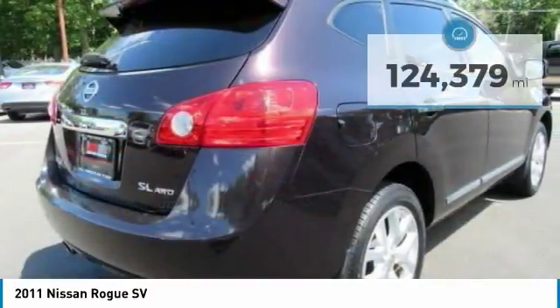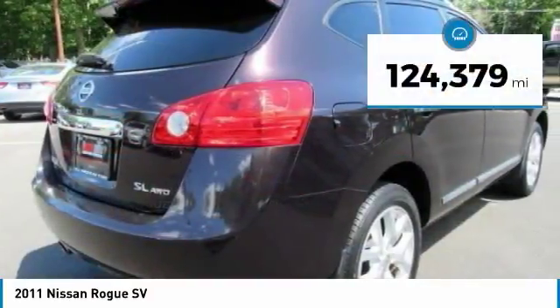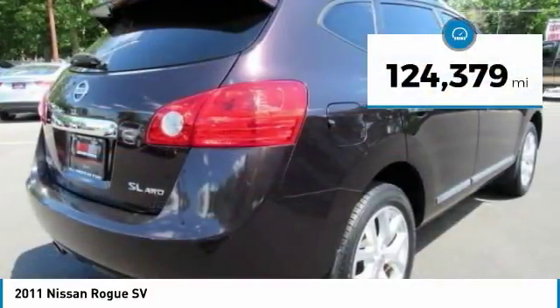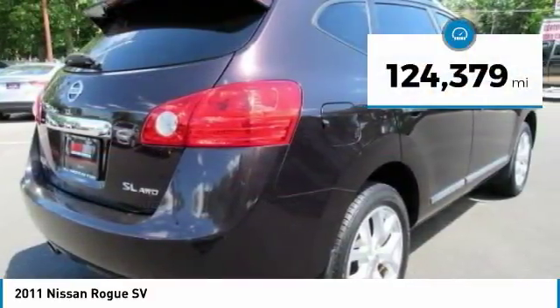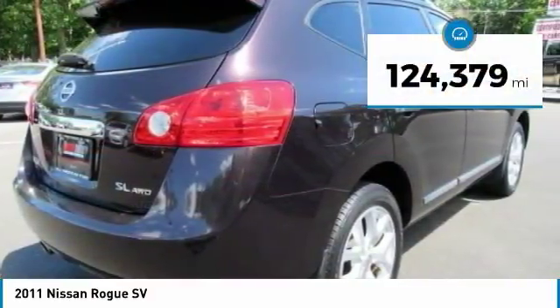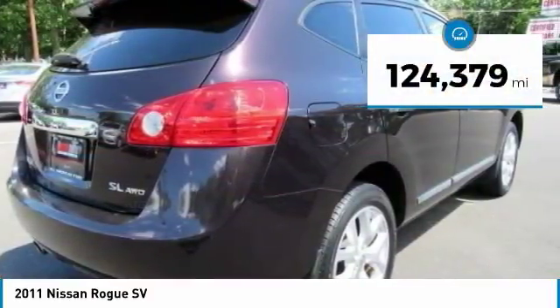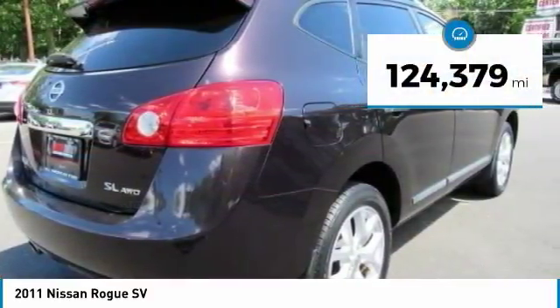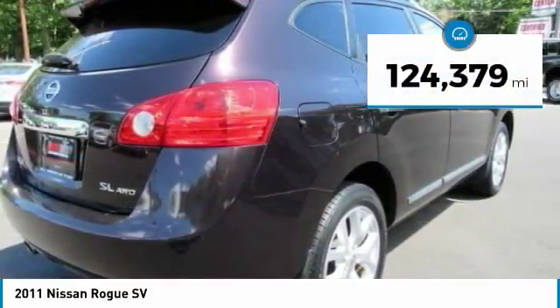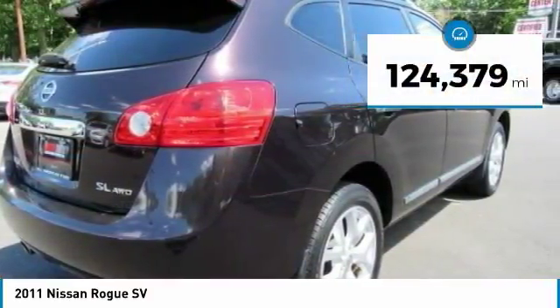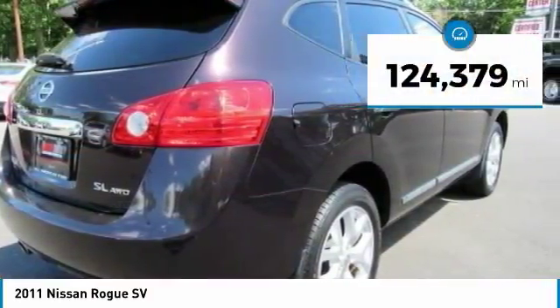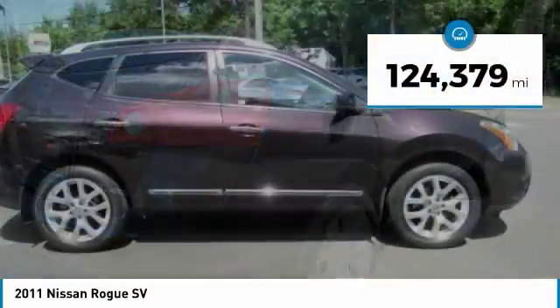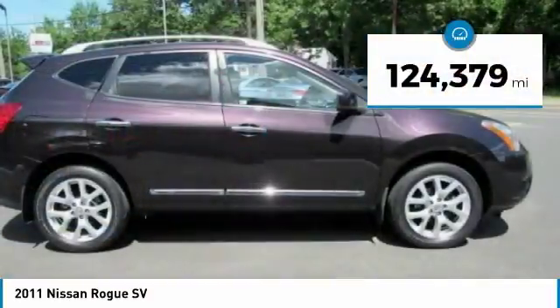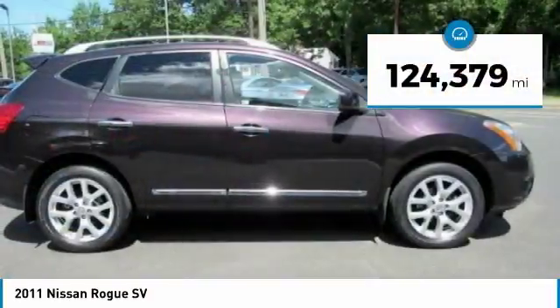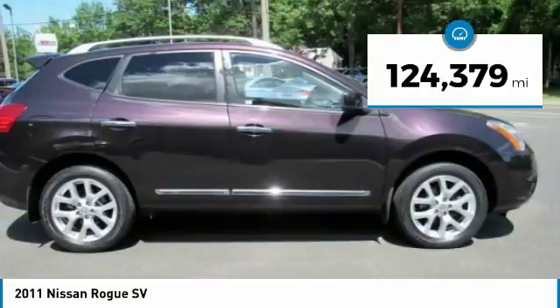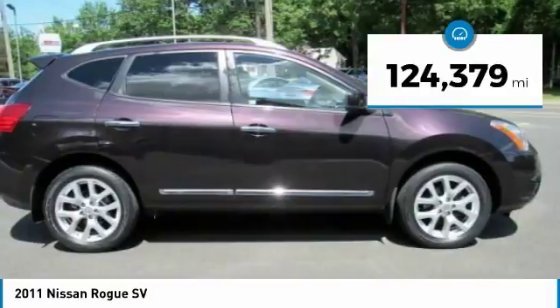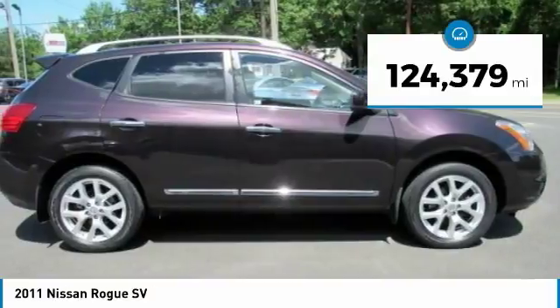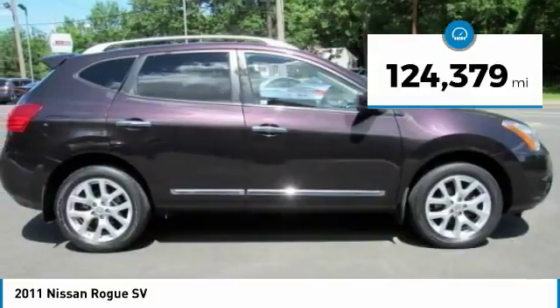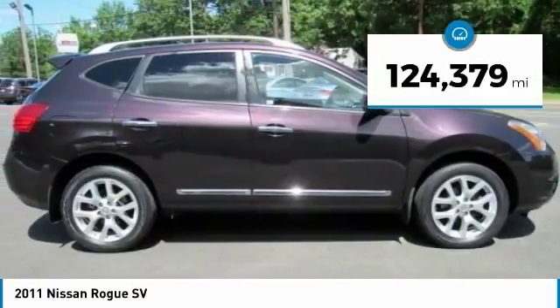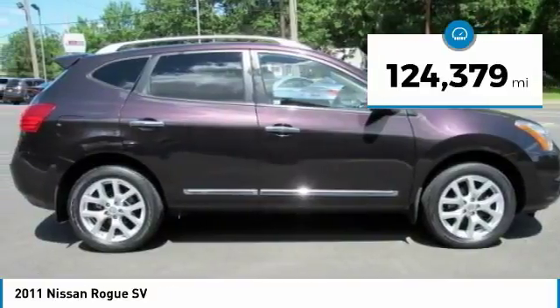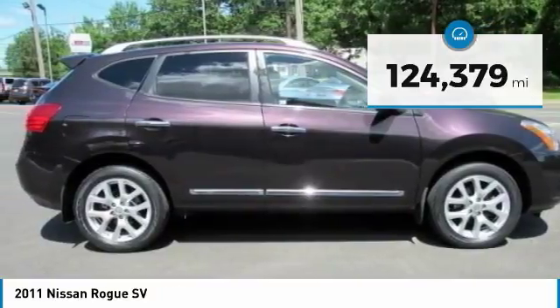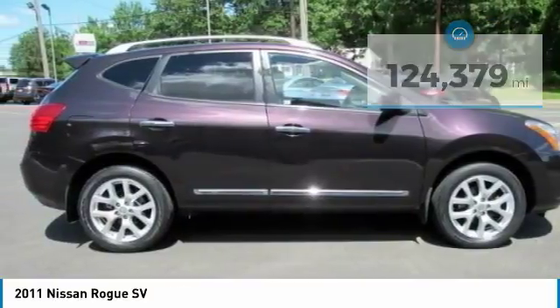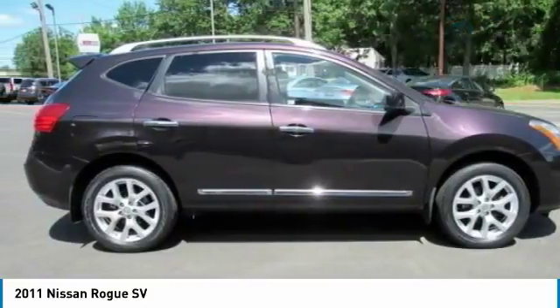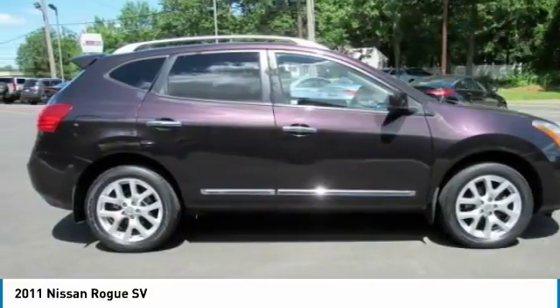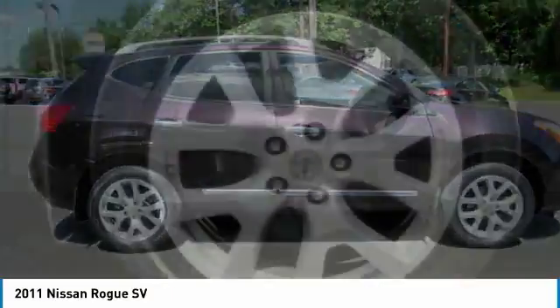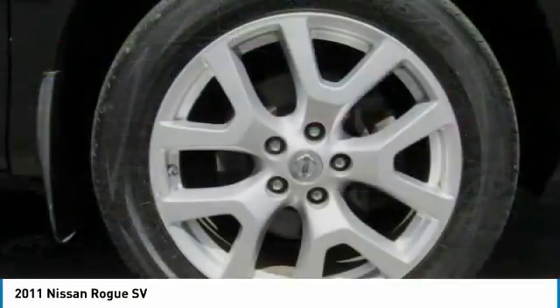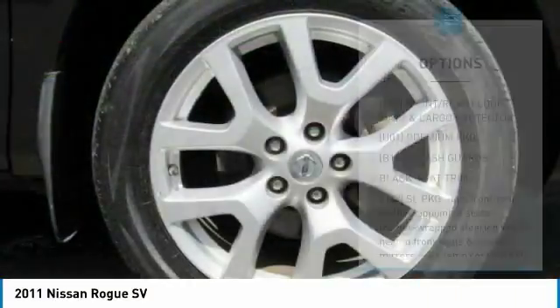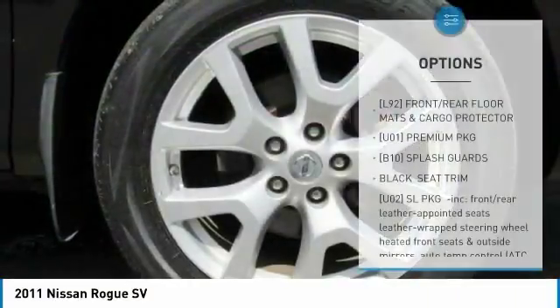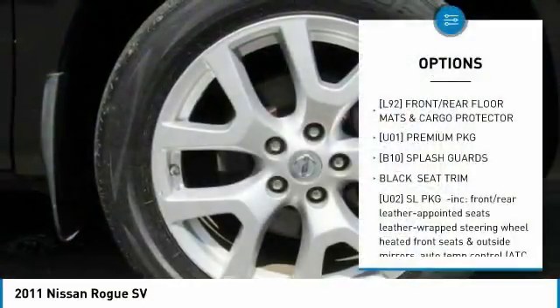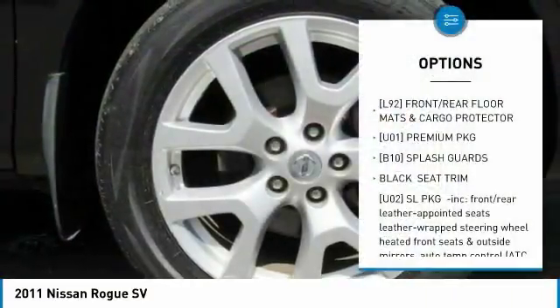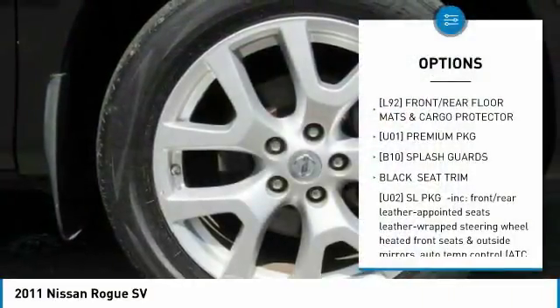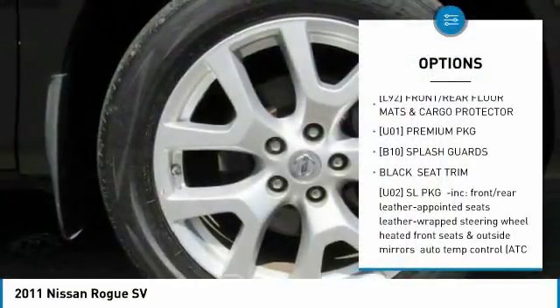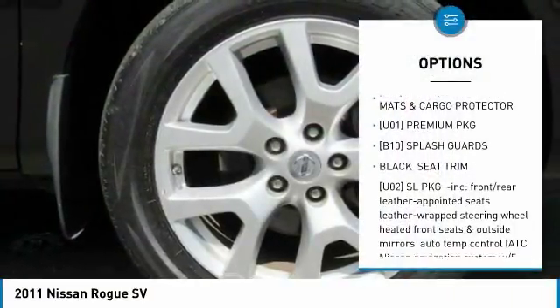This vehicle has less than 125,000 miles. Here are some of this vehicle's great options: stability control,